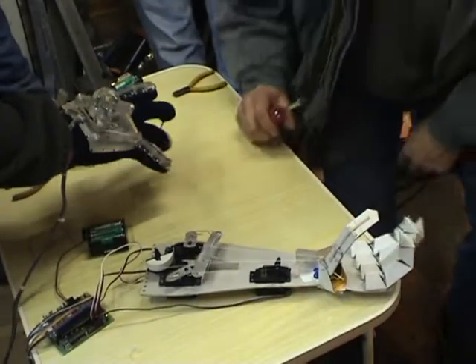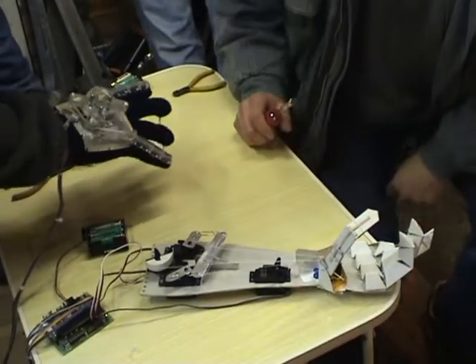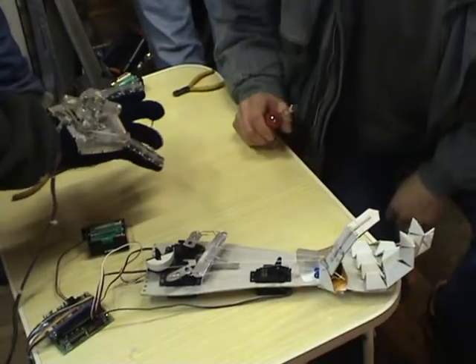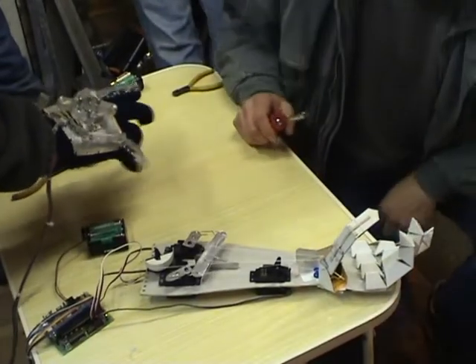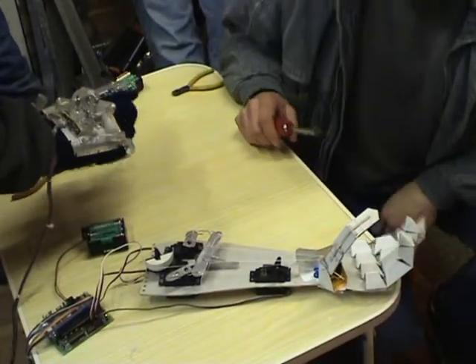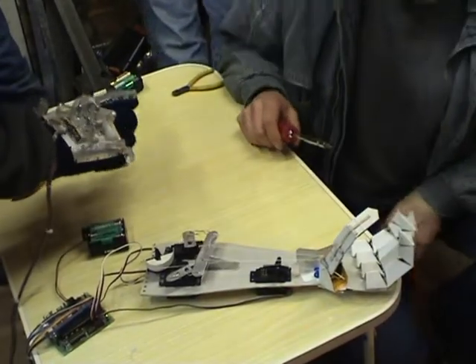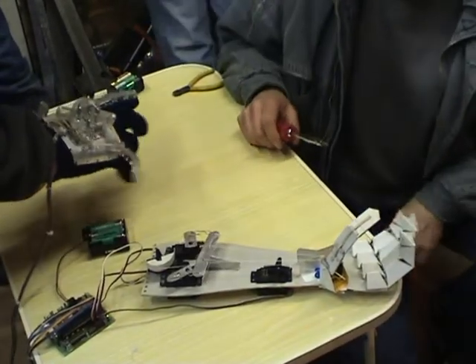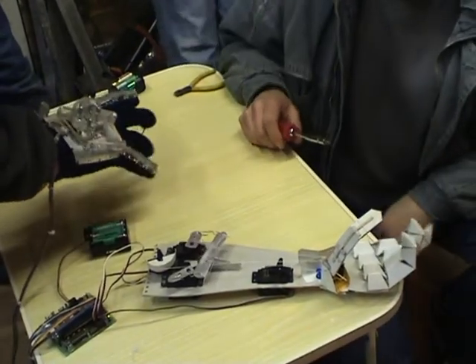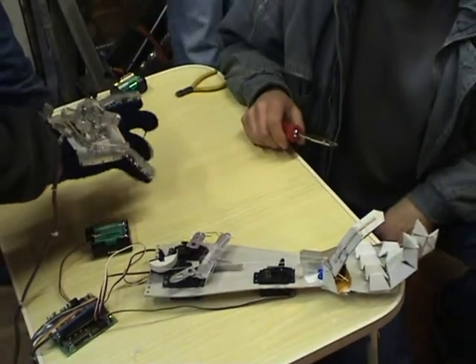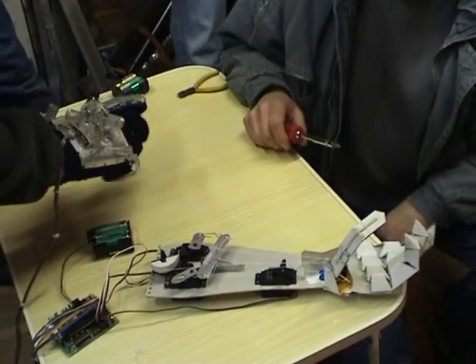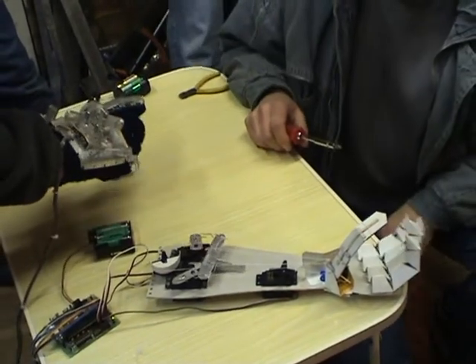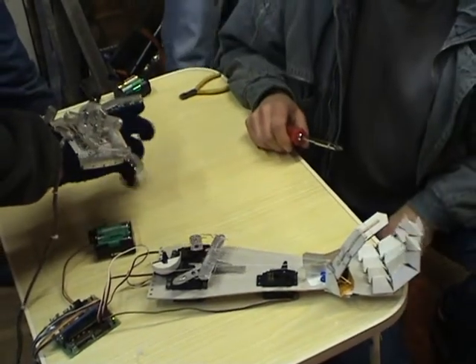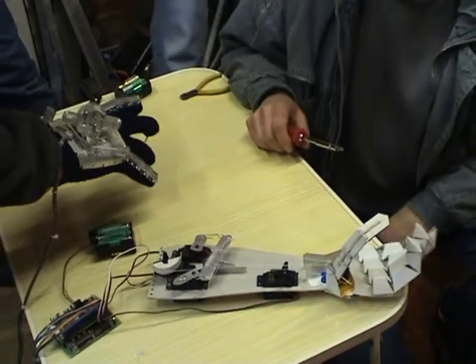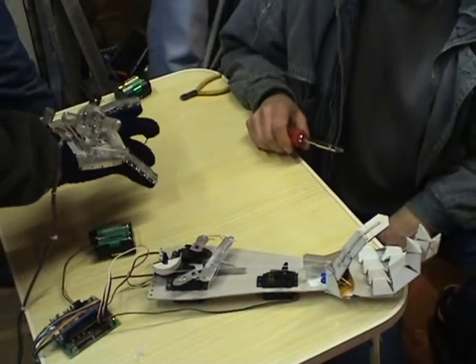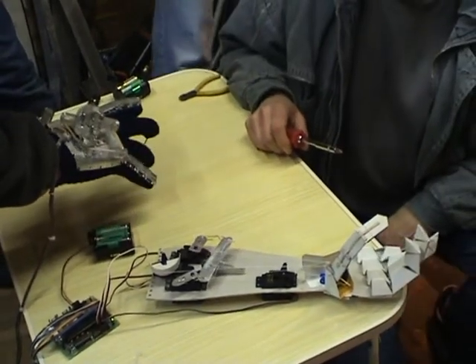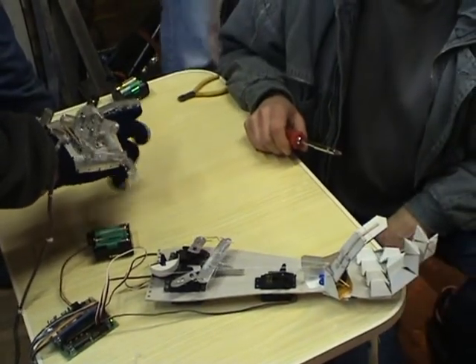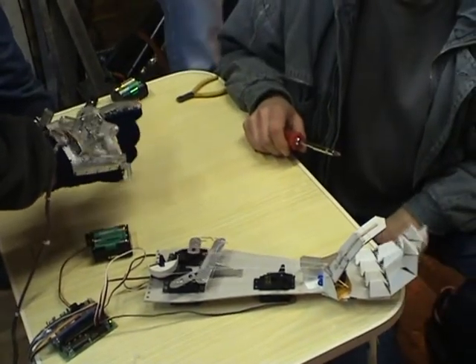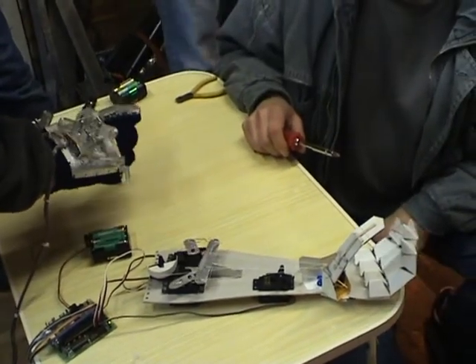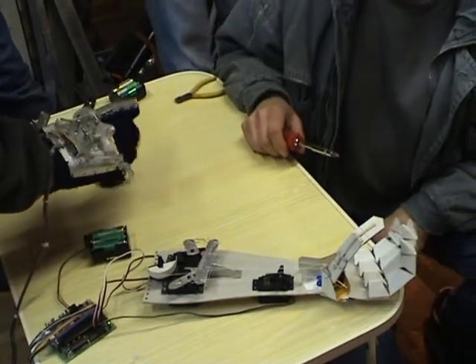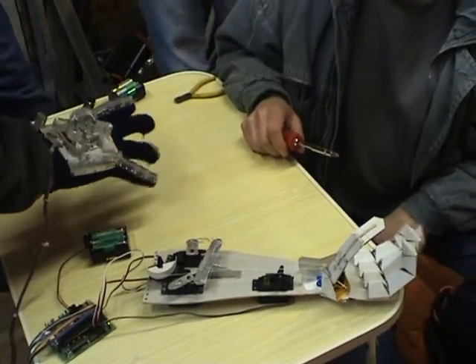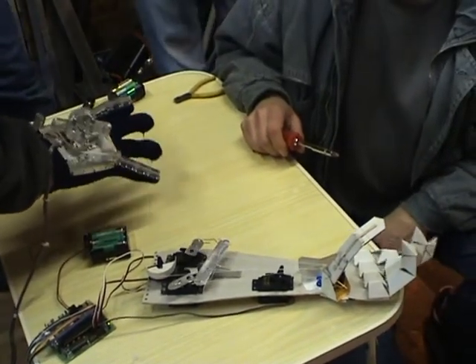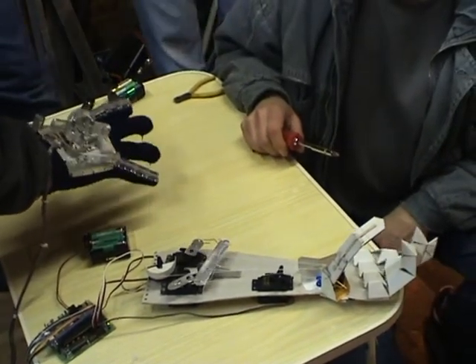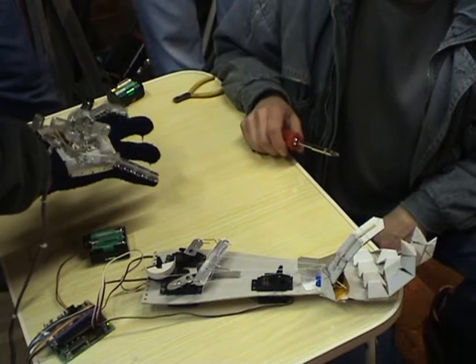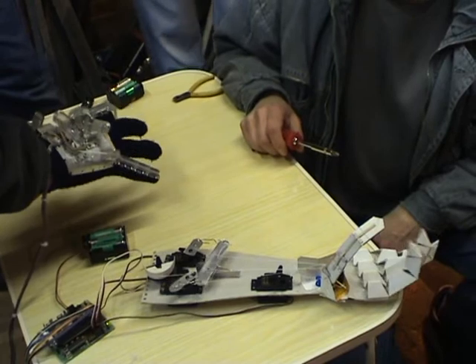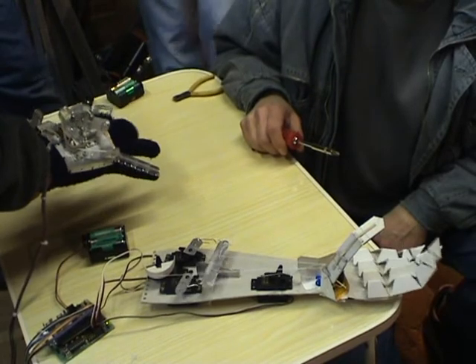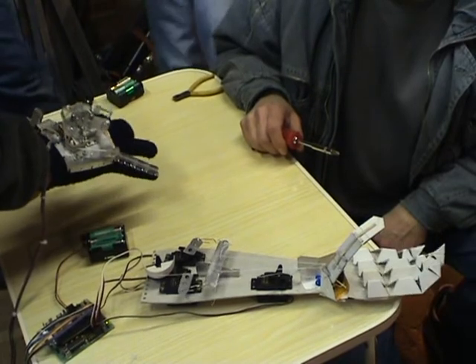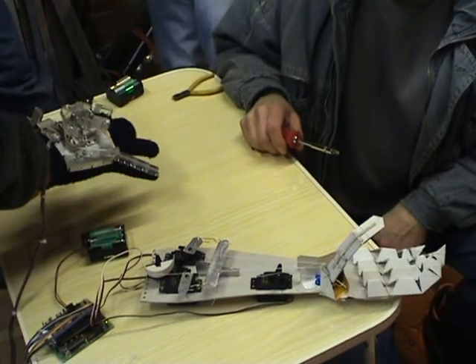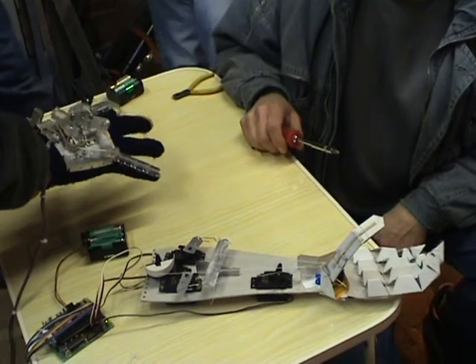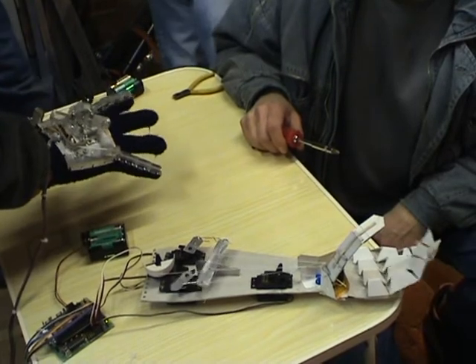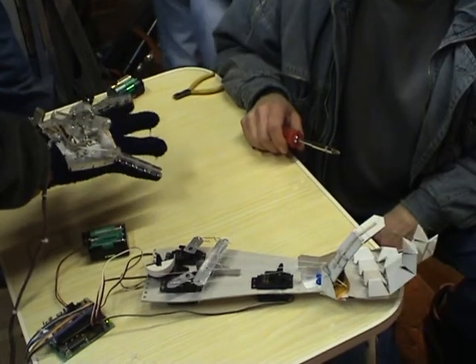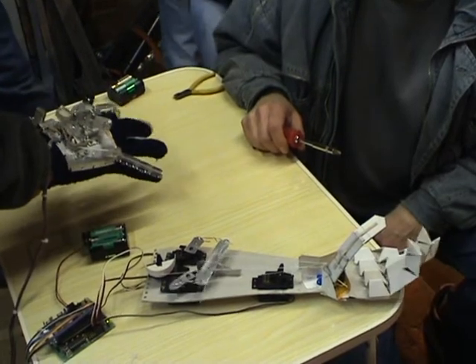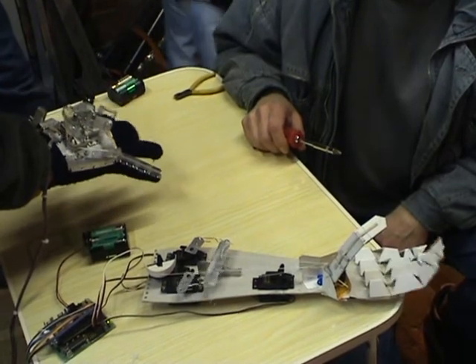The only one that's the right way round is the little finger — this one's the opposite way round.